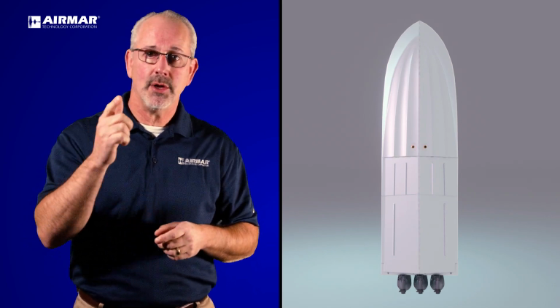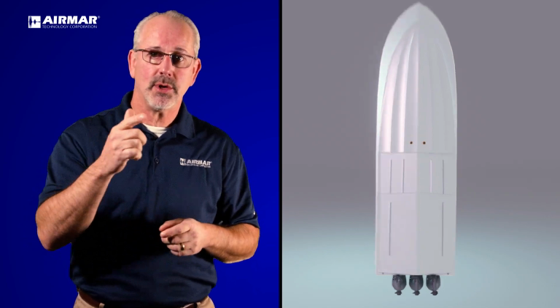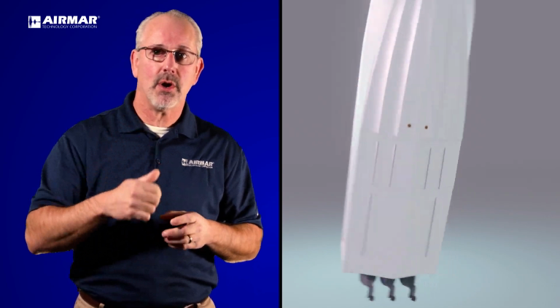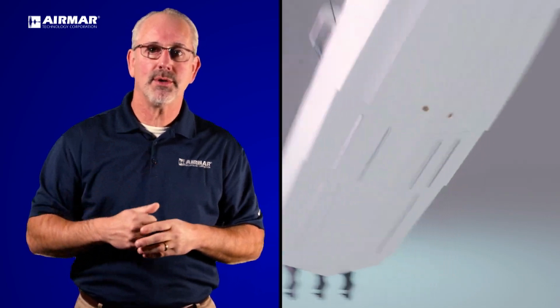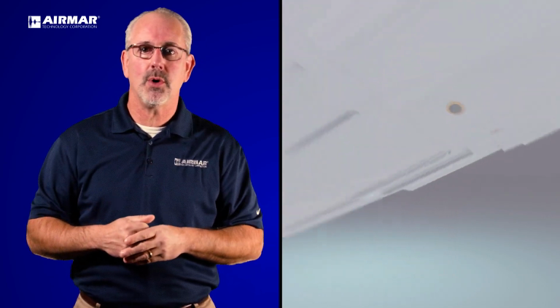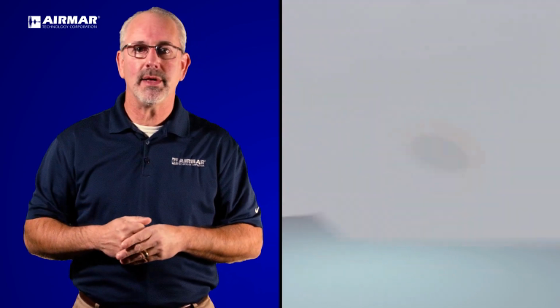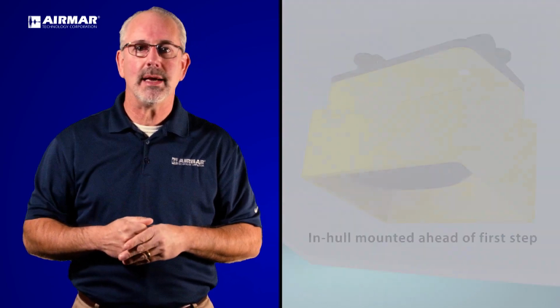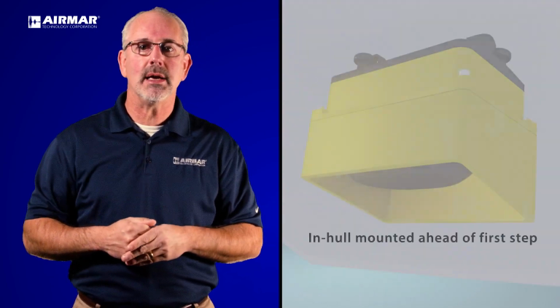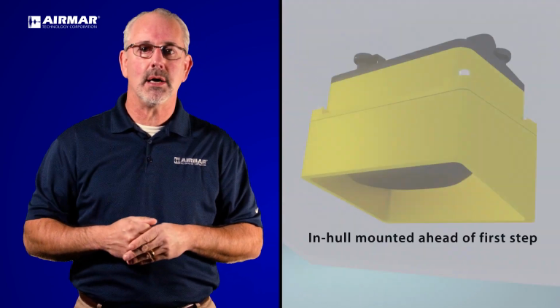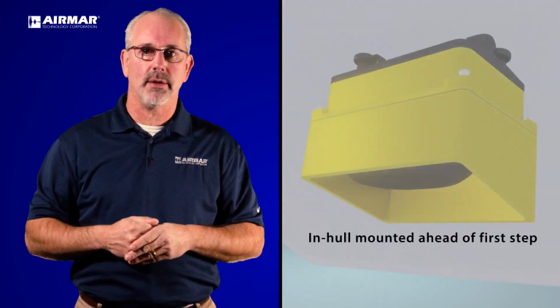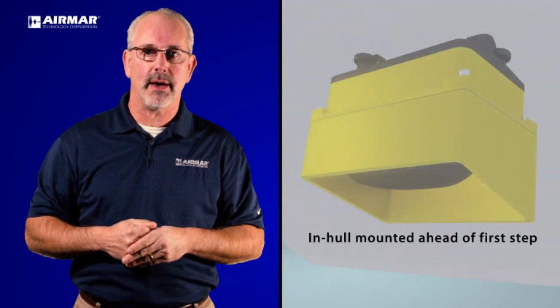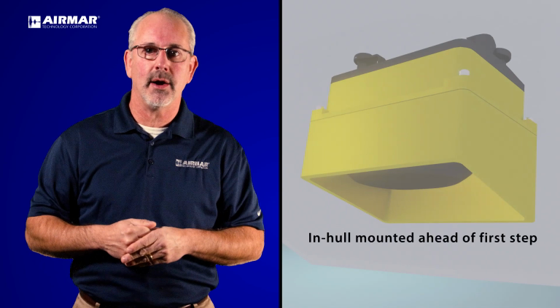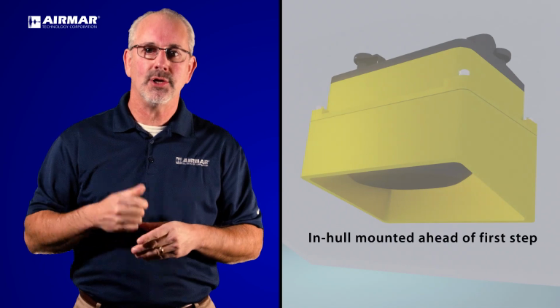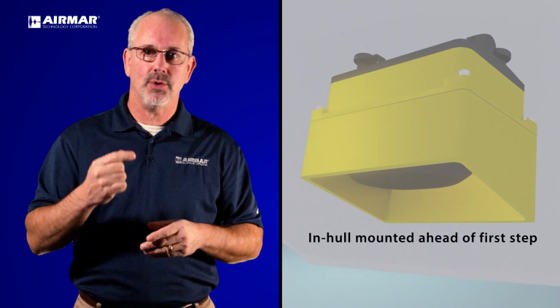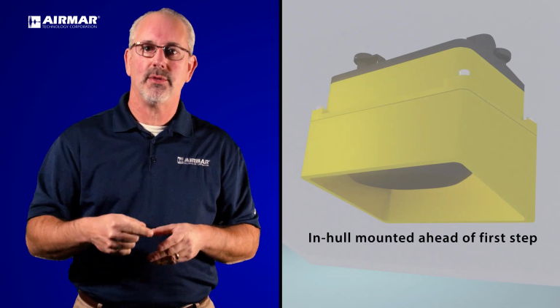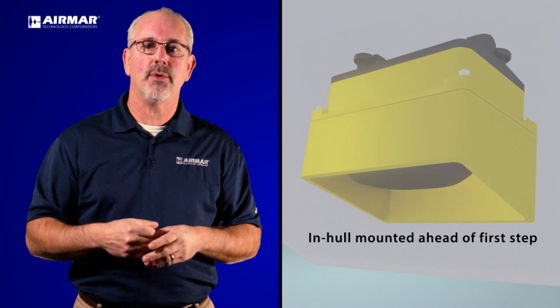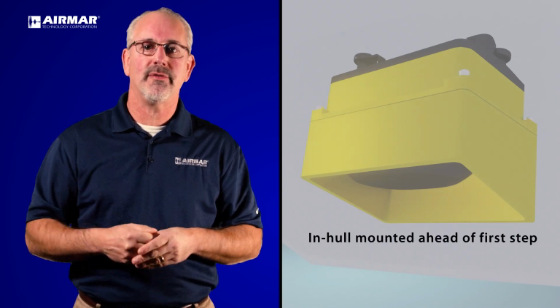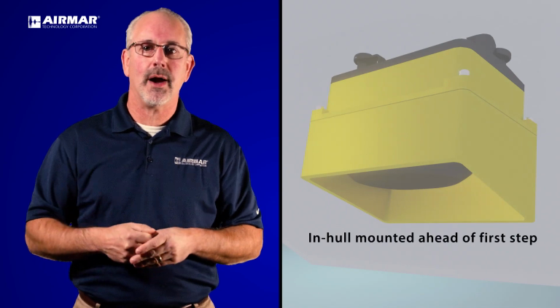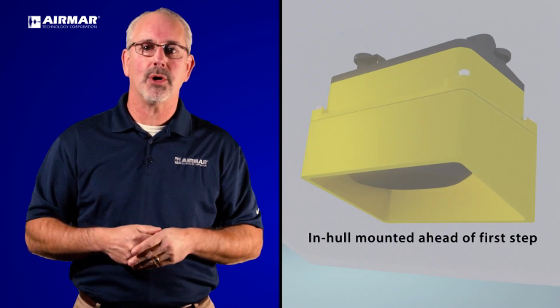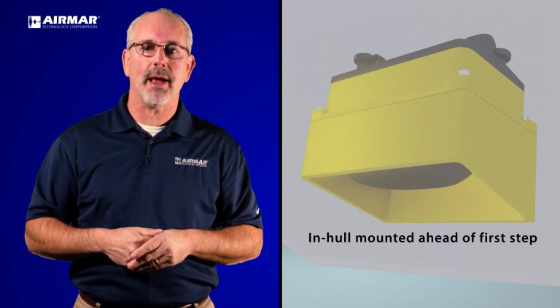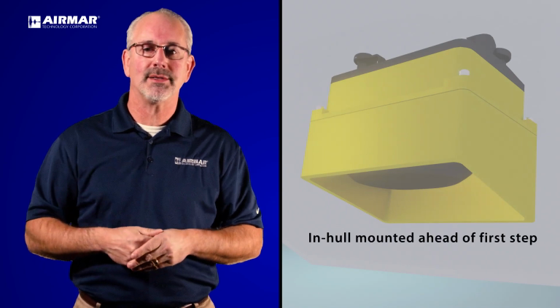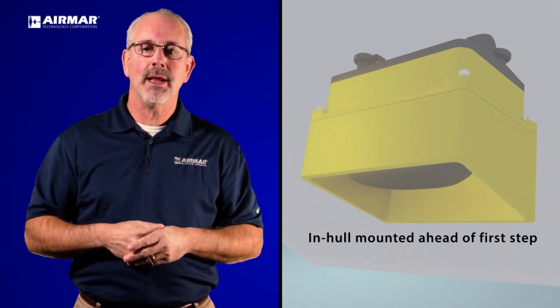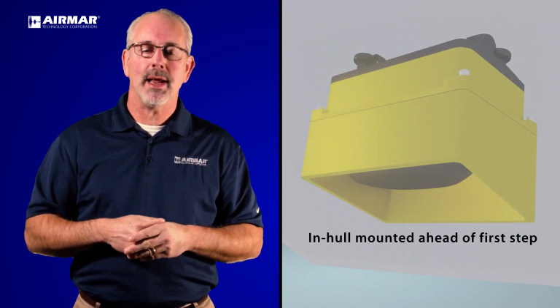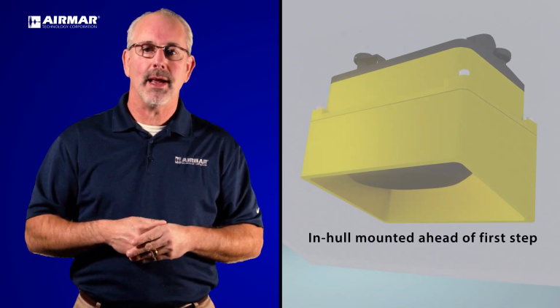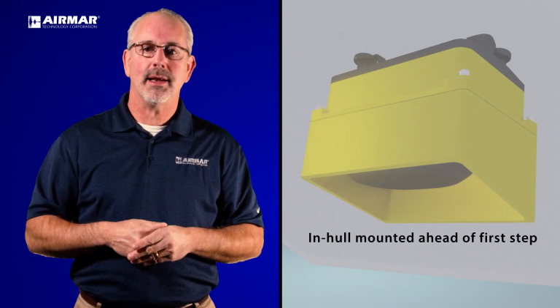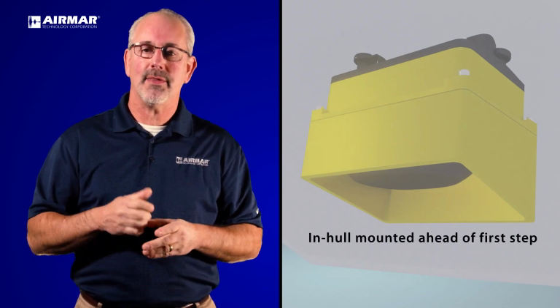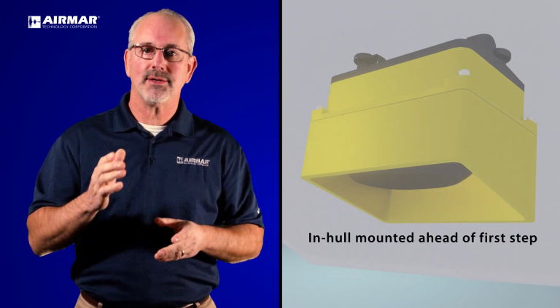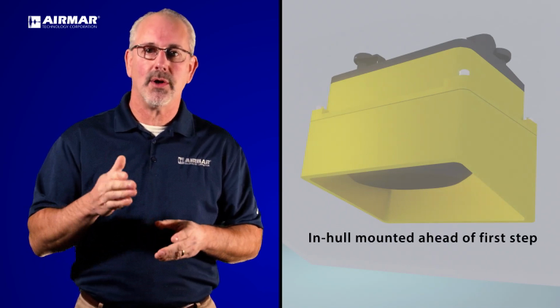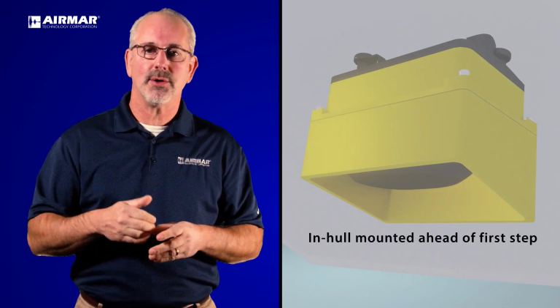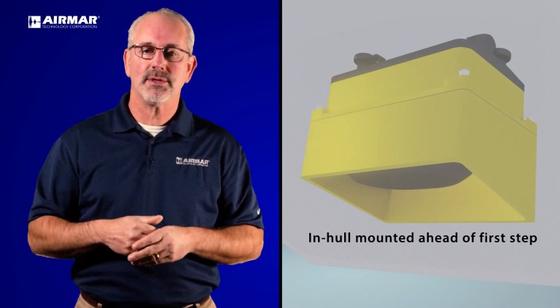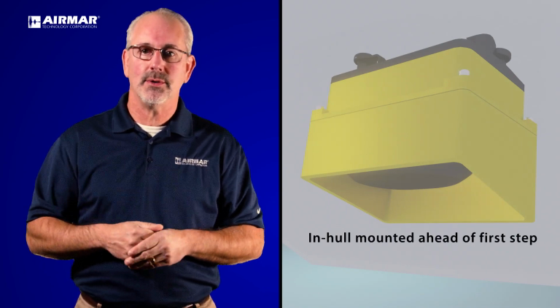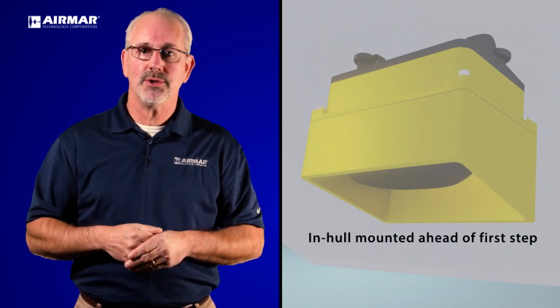You can also go with an in-hull there, shooting through the fiberglass, and that's also a solution.